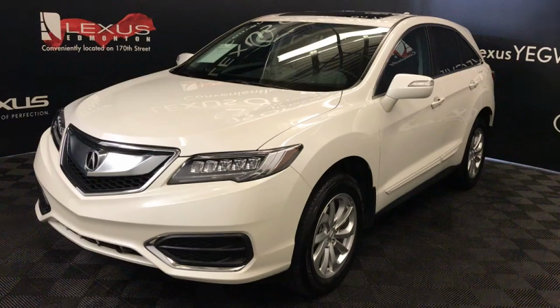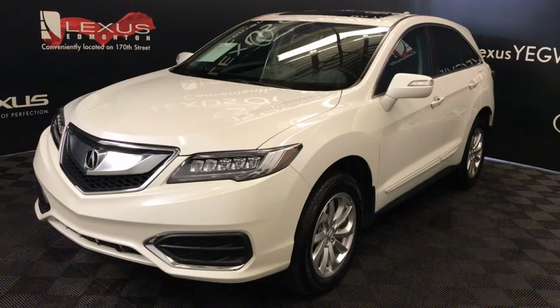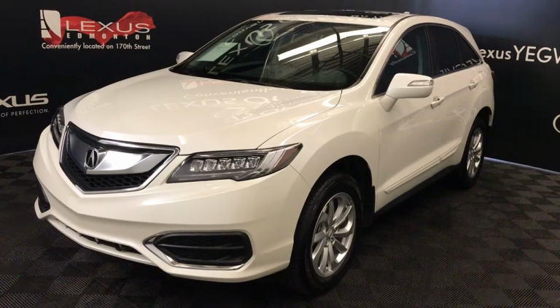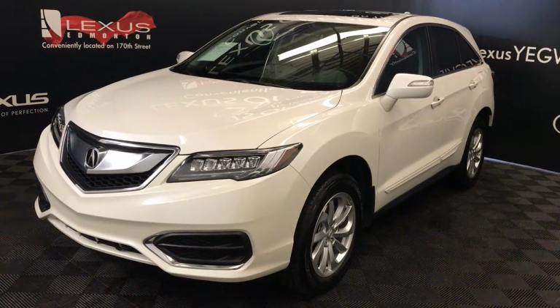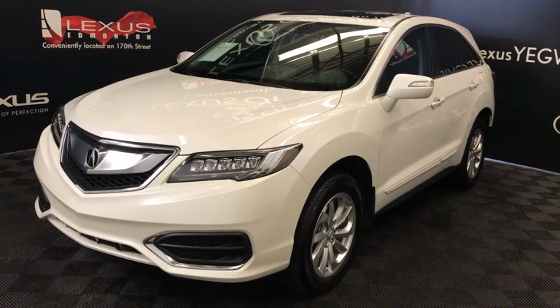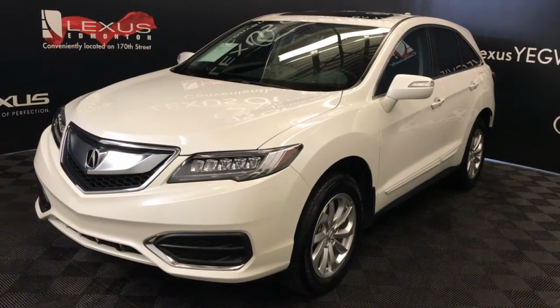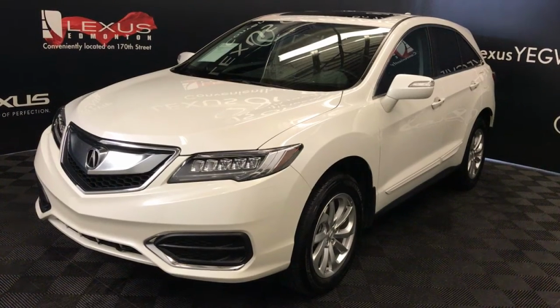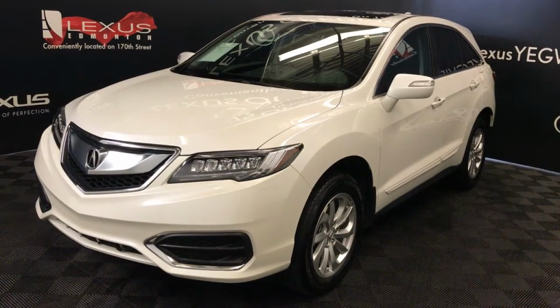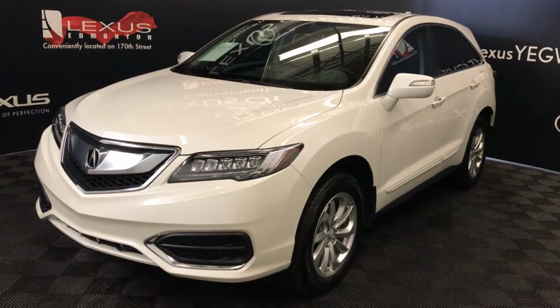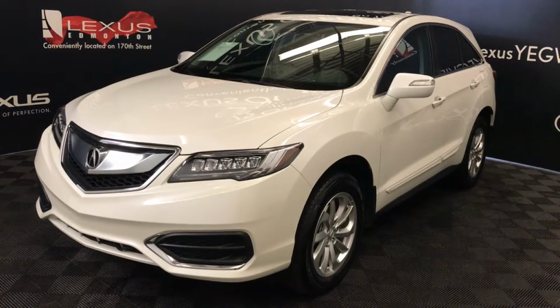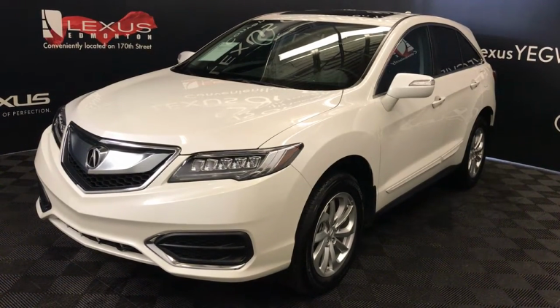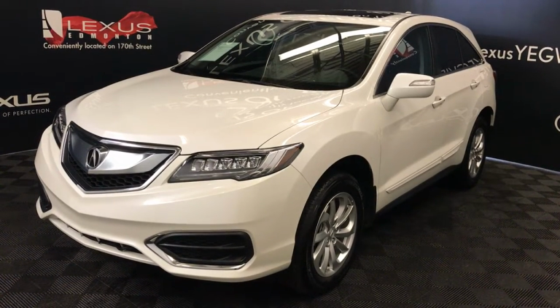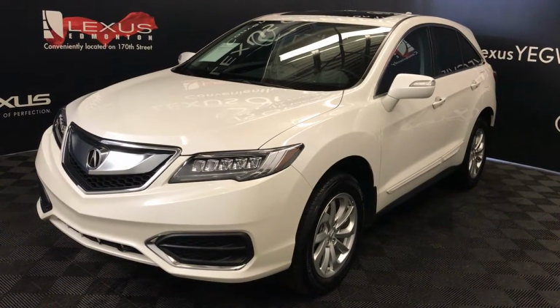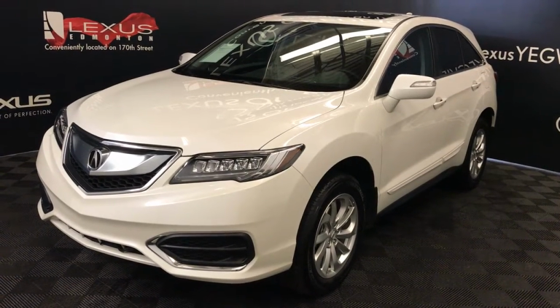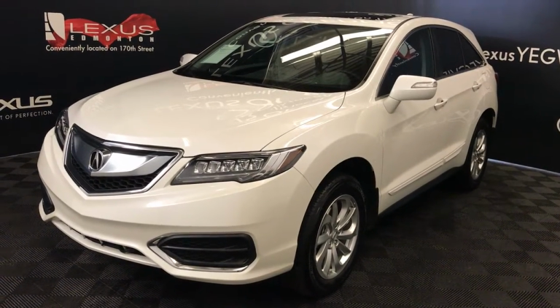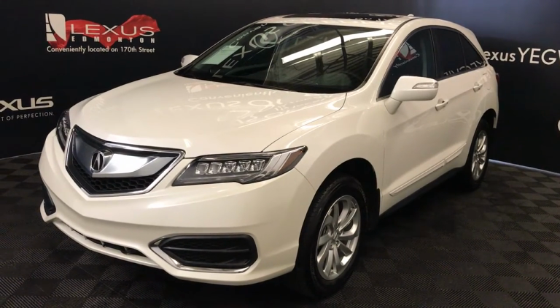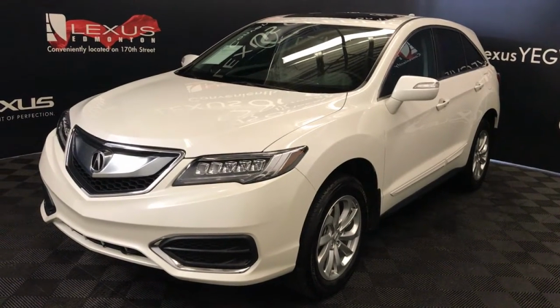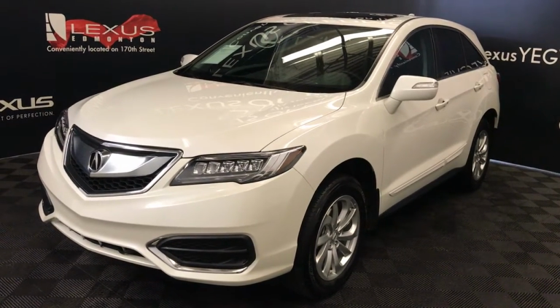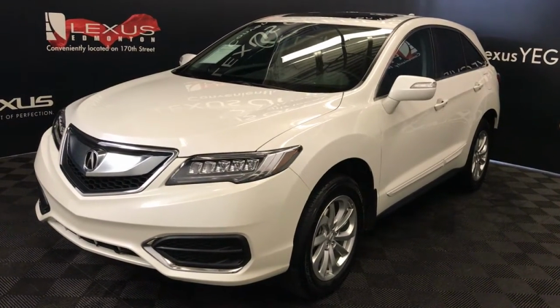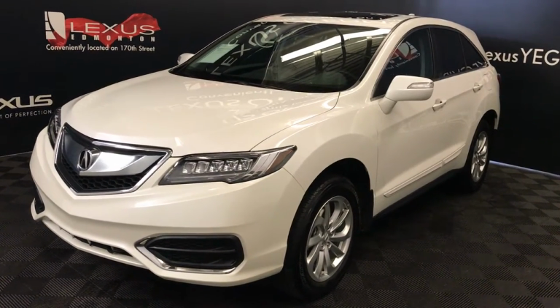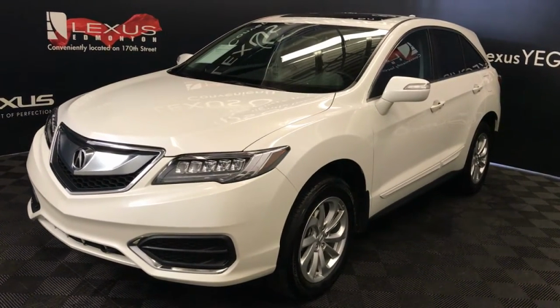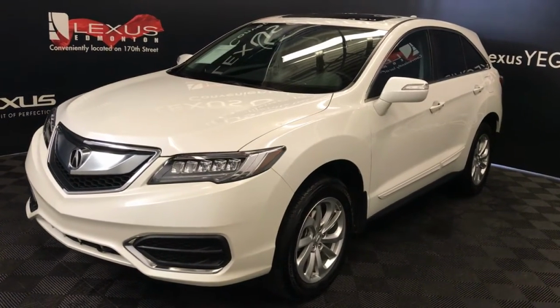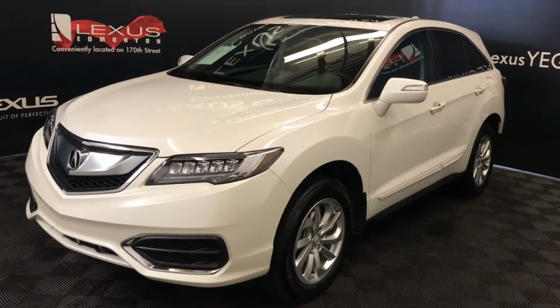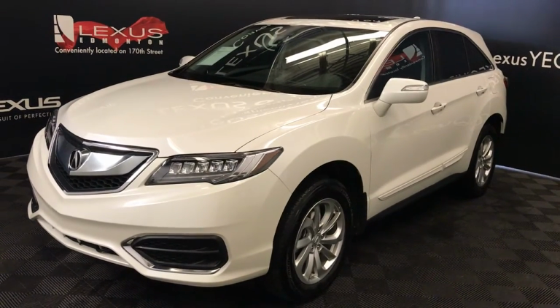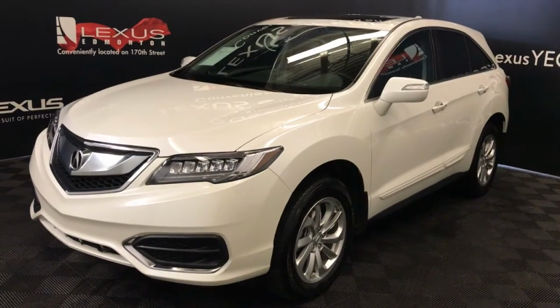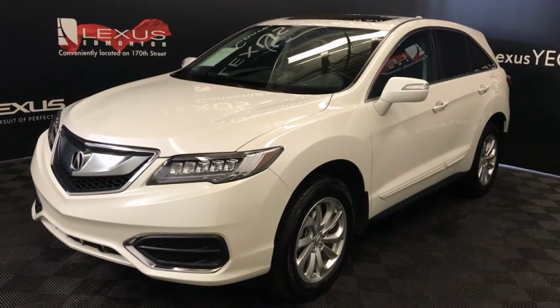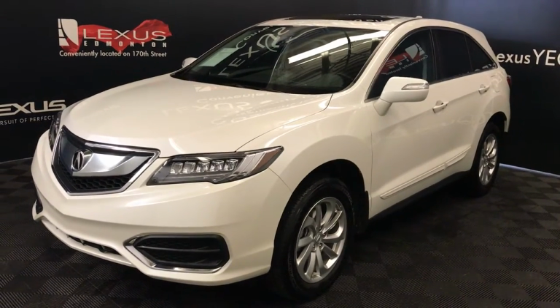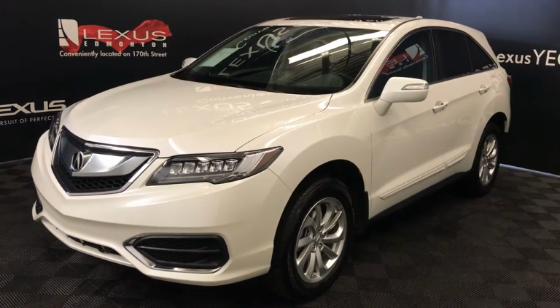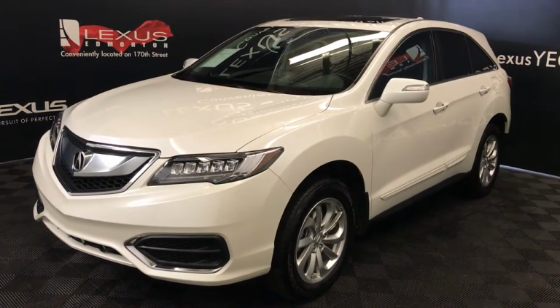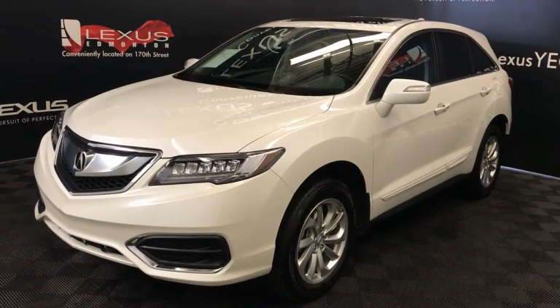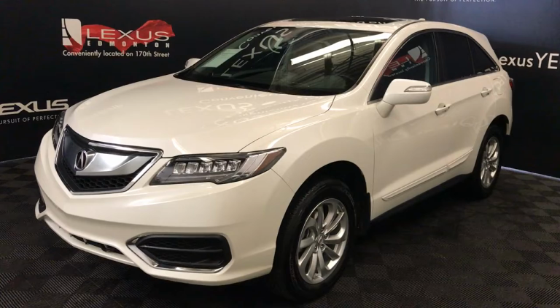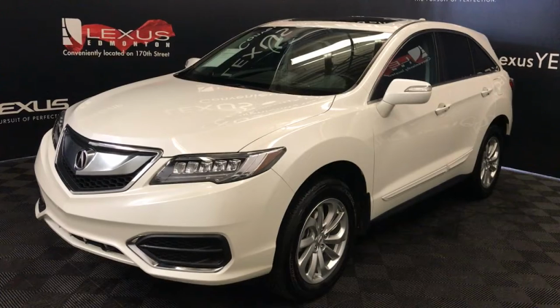Welcome to Lexus of Edmonton. We are located off 111th Avenue and 170th Street in Edmonton, Alberta.